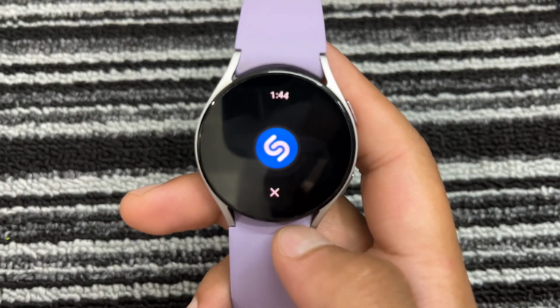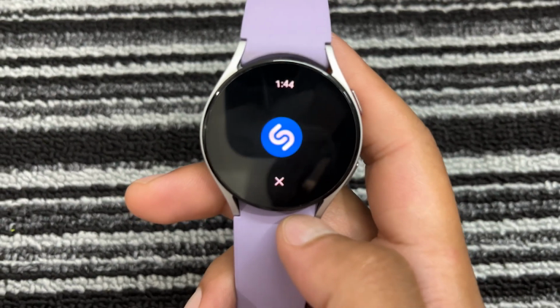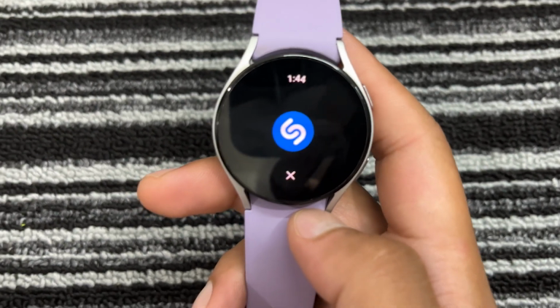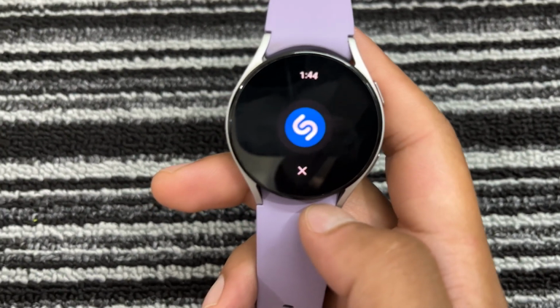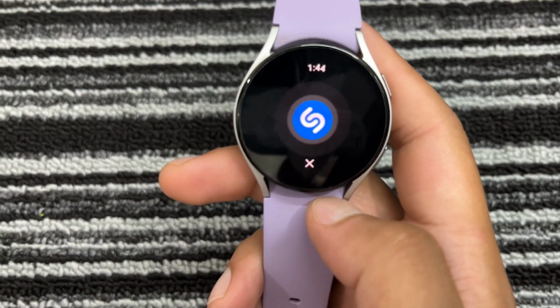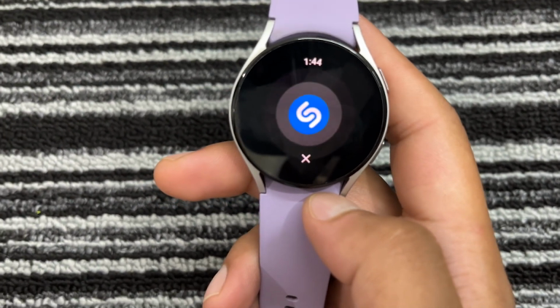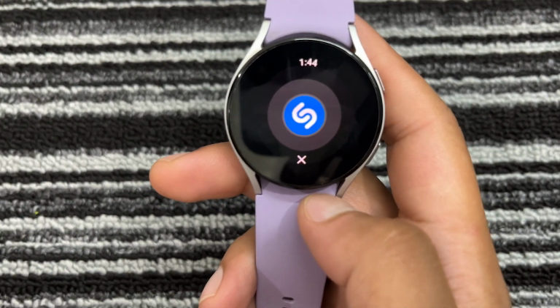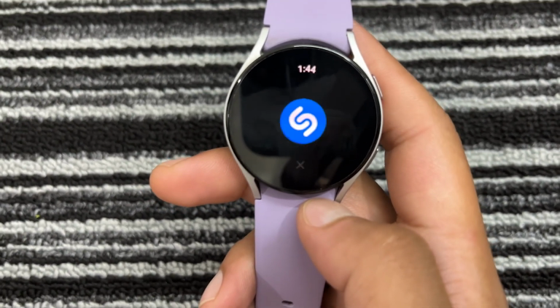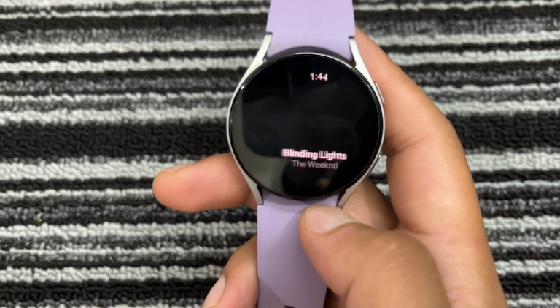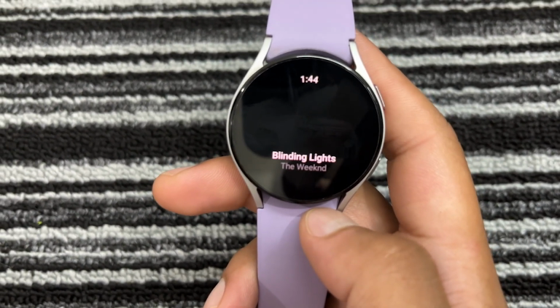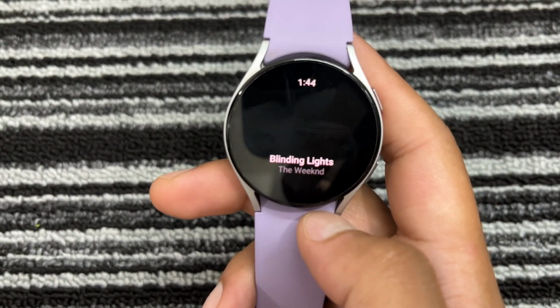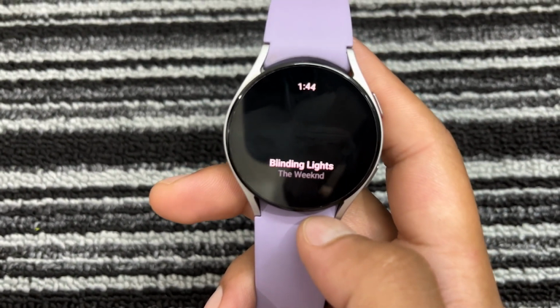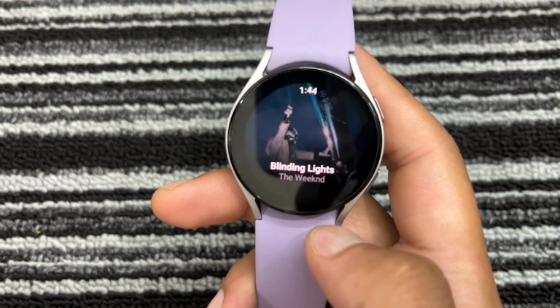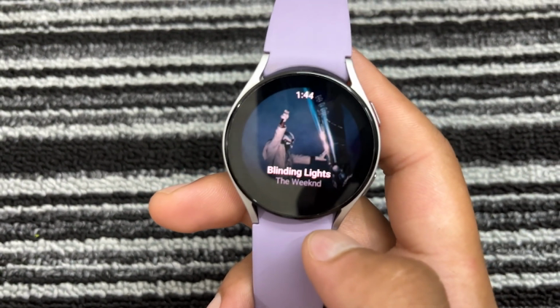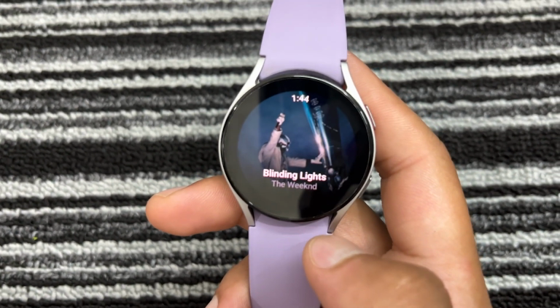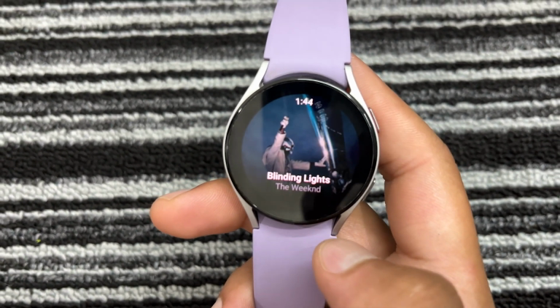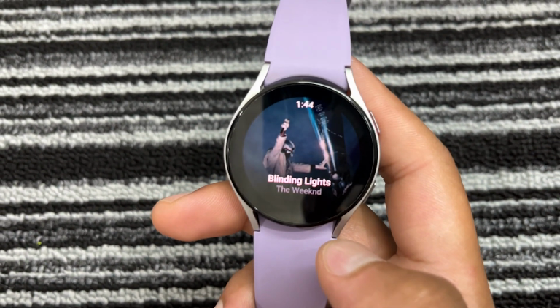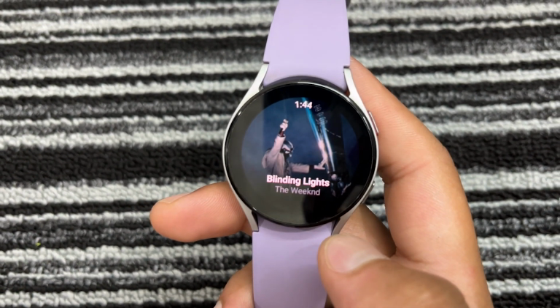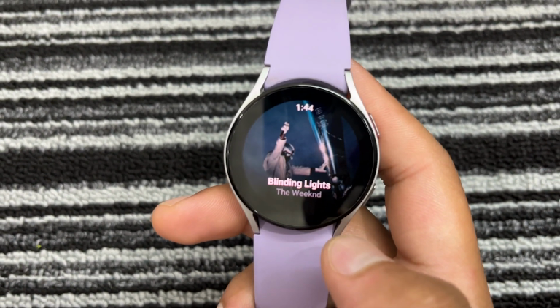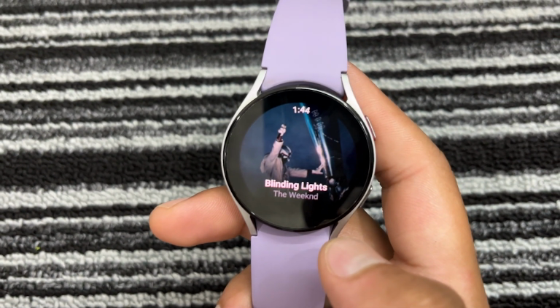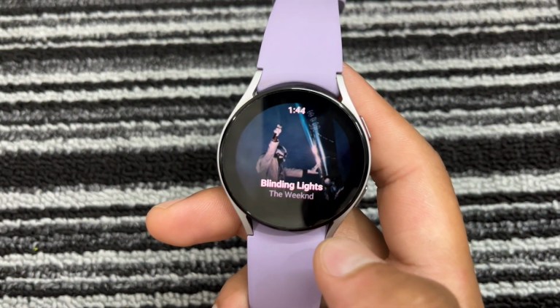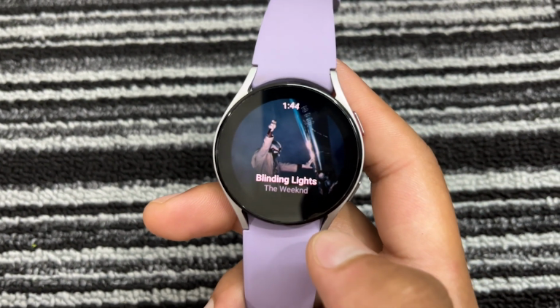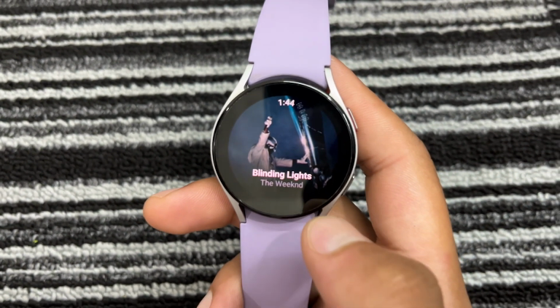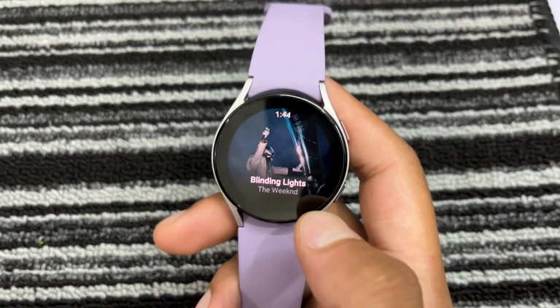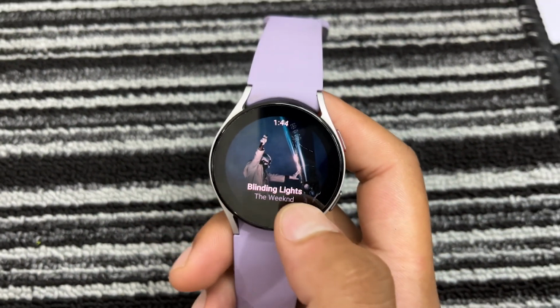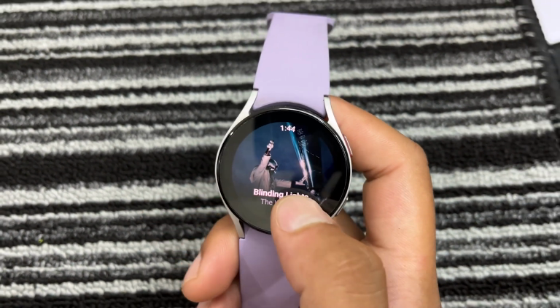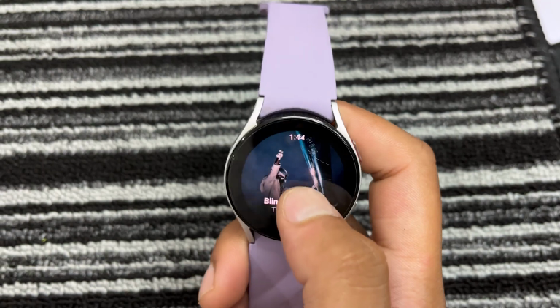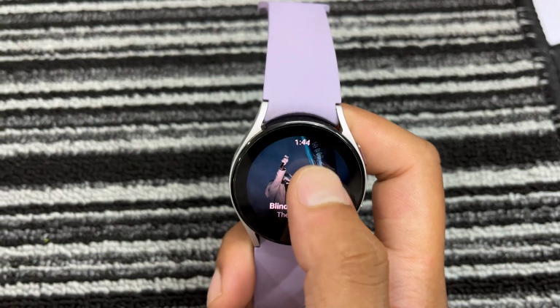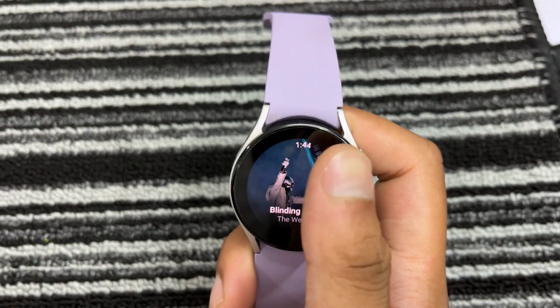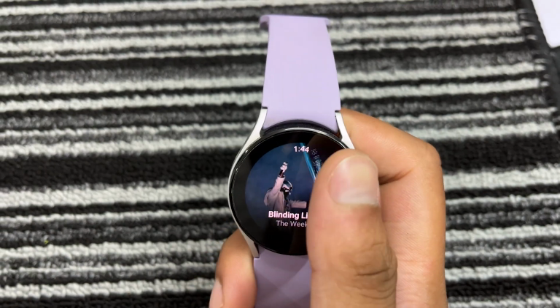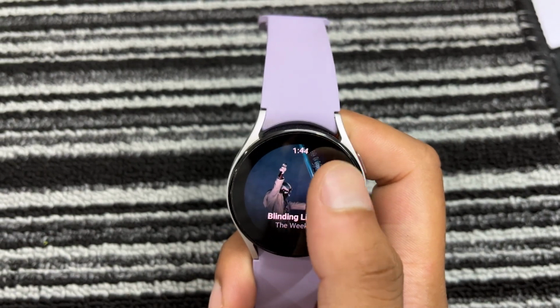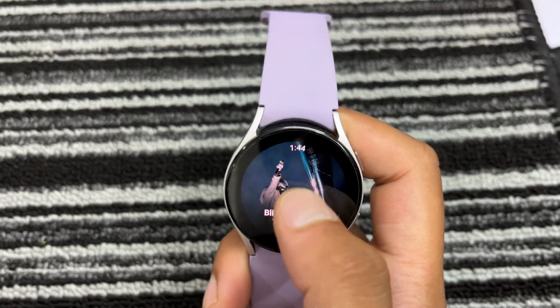Welcome to Wearholic. Today, we are diving into a super cool feature: Shazam on the Galaxy Watch.